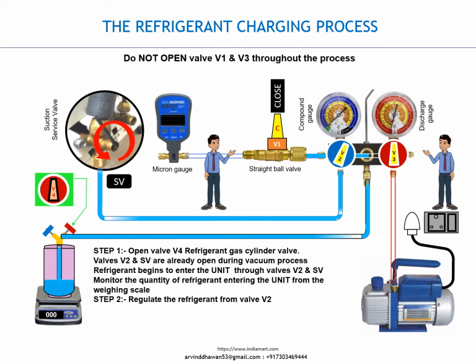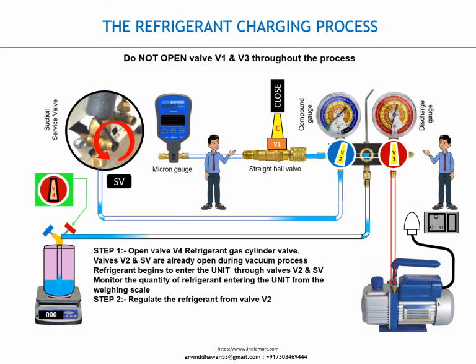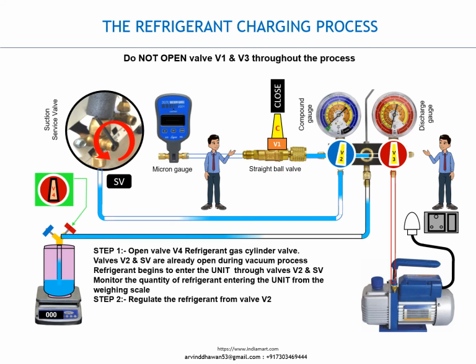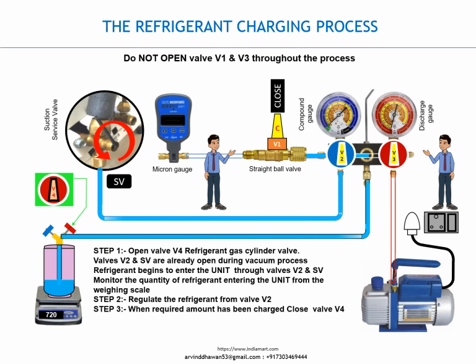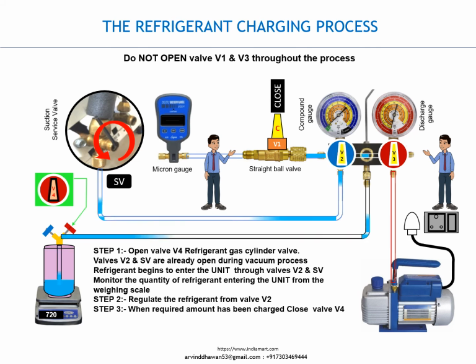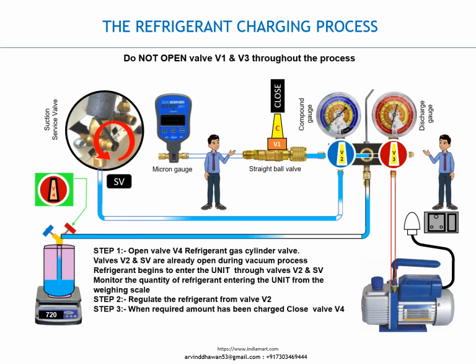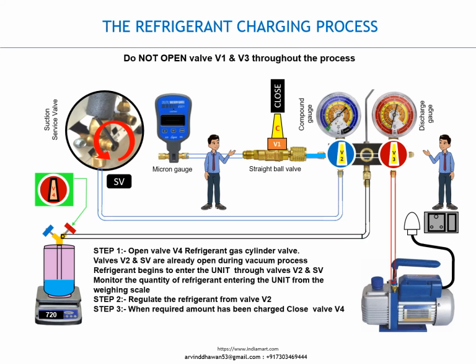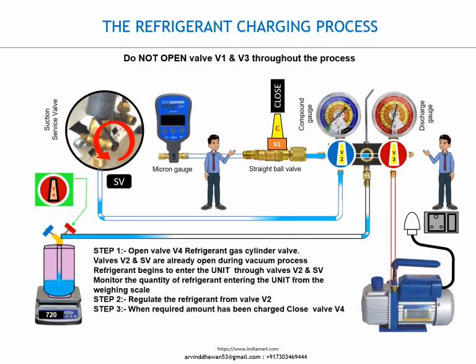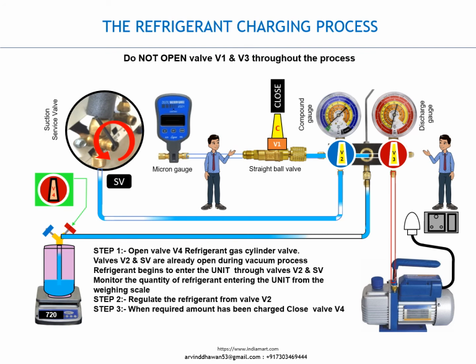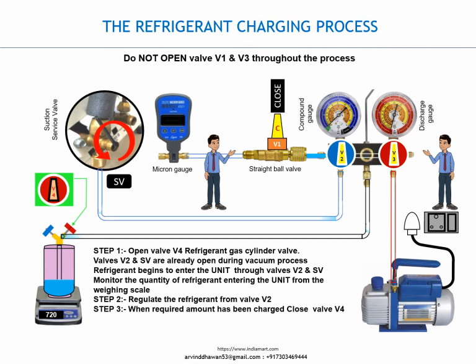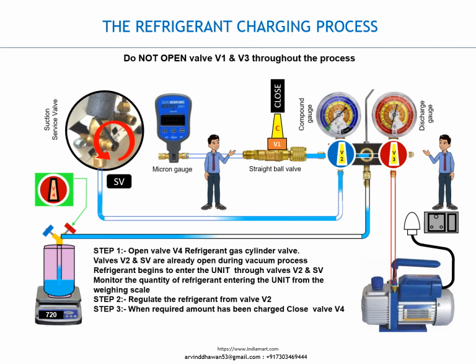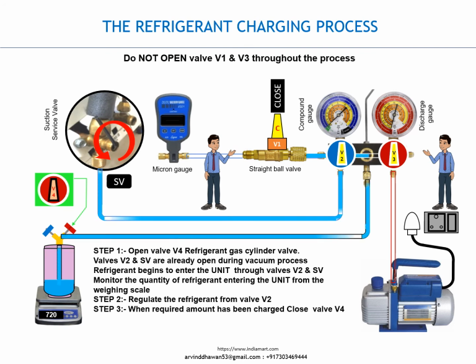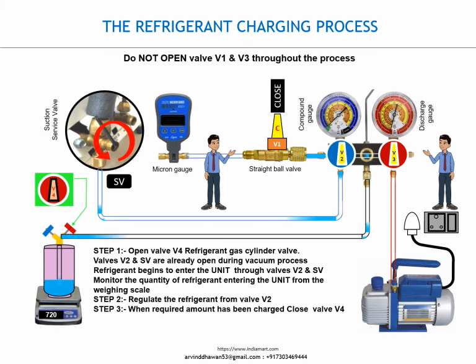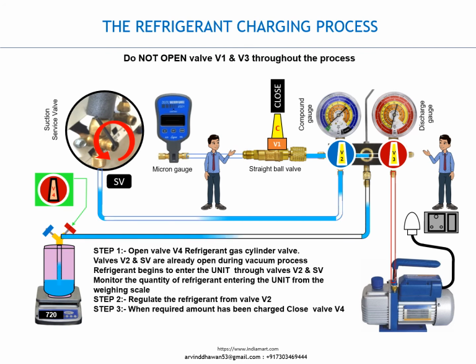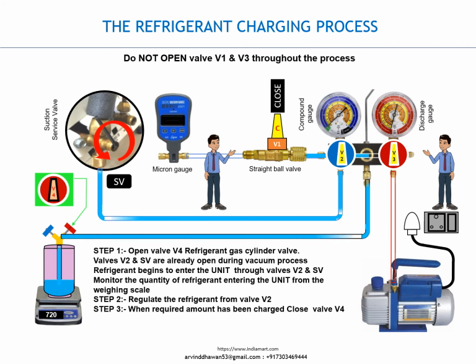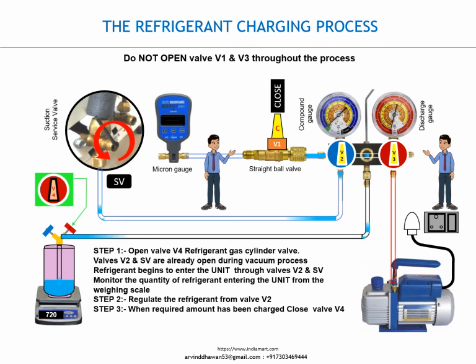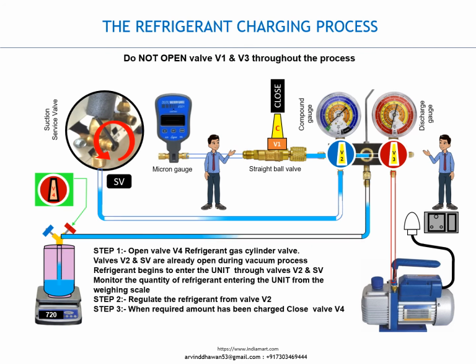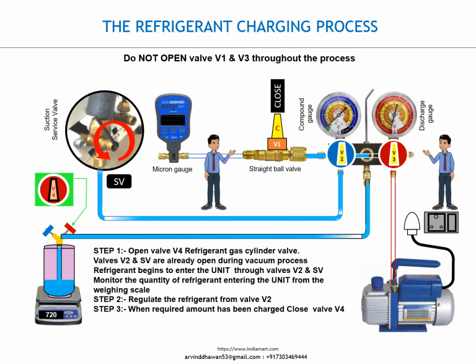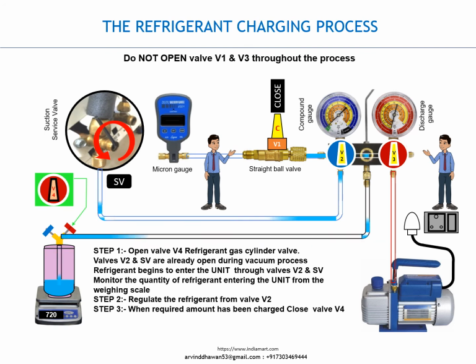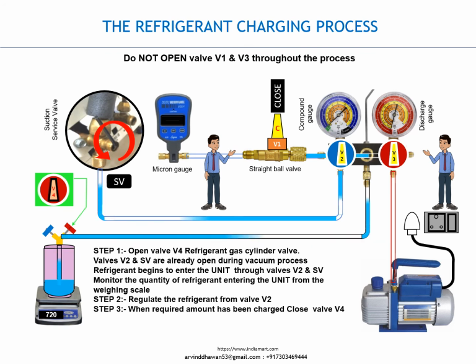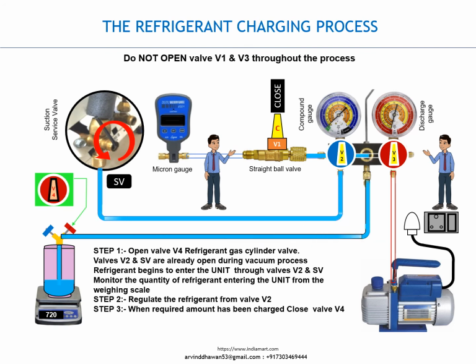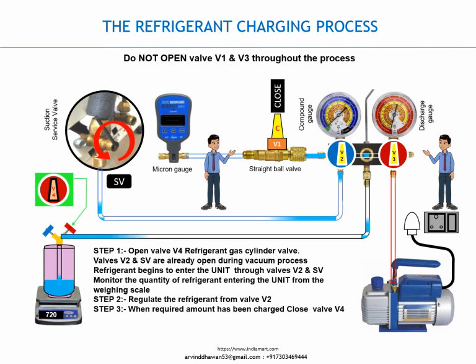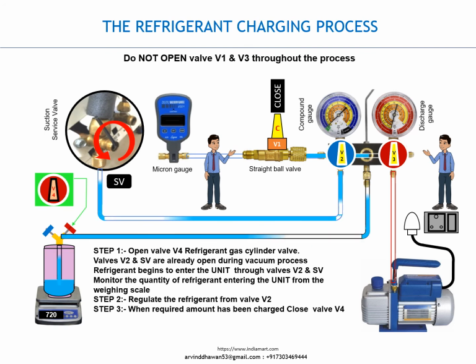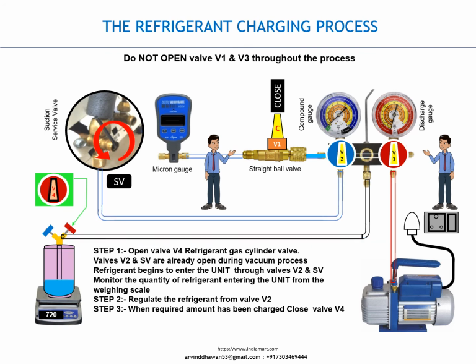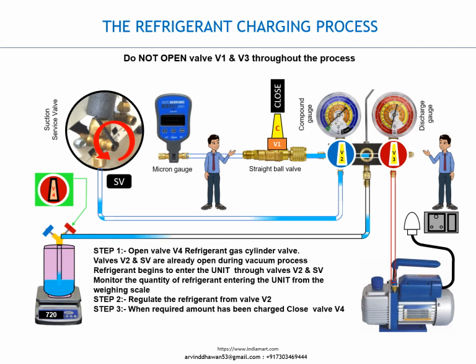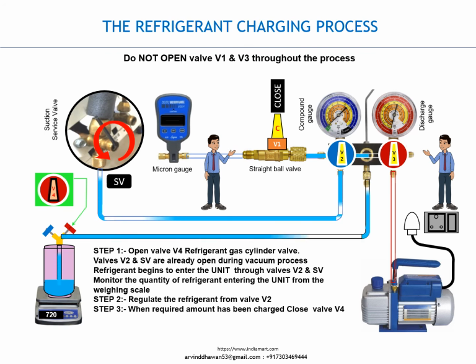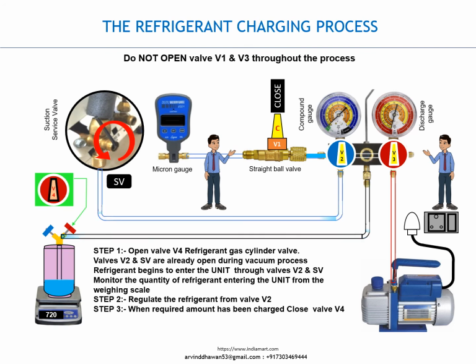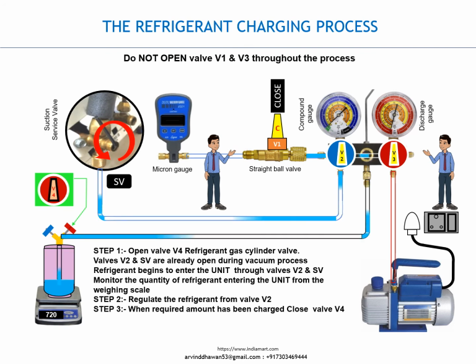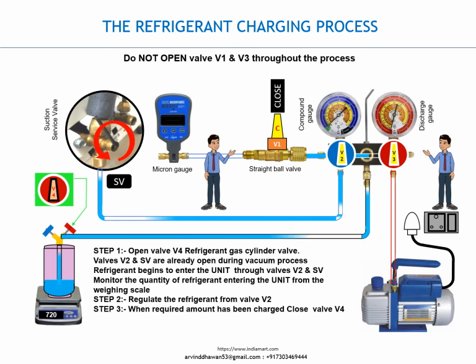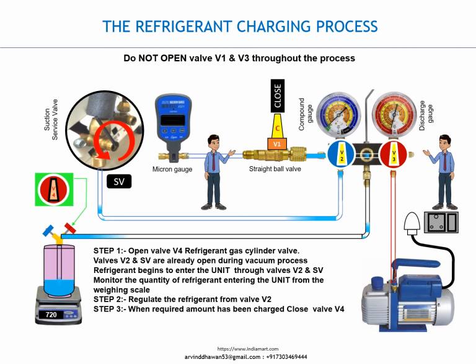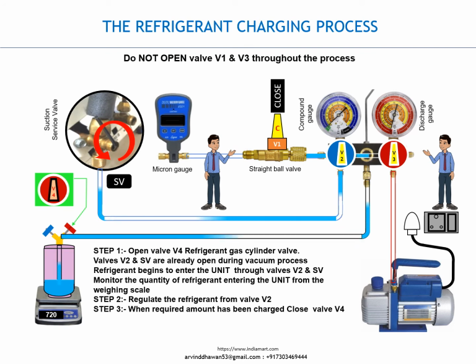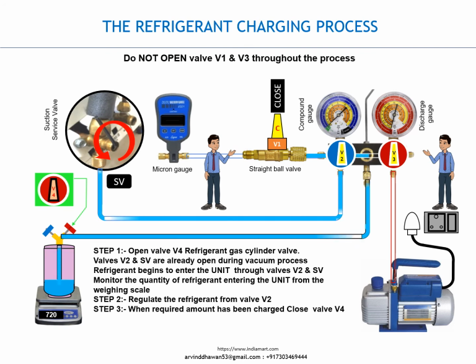Step 3. When the required amount has been charged, close valve V4.